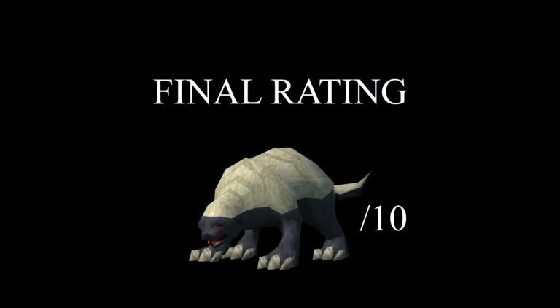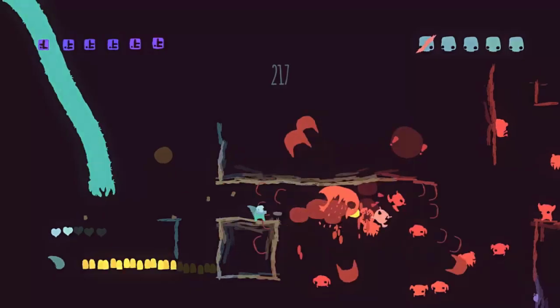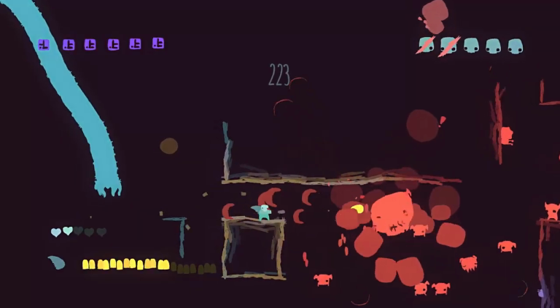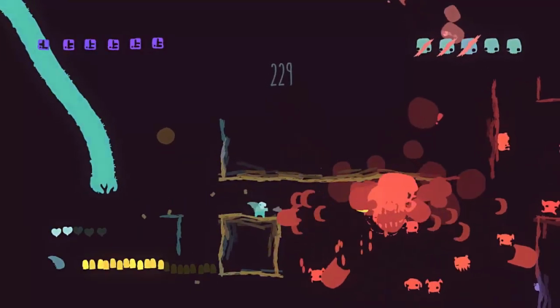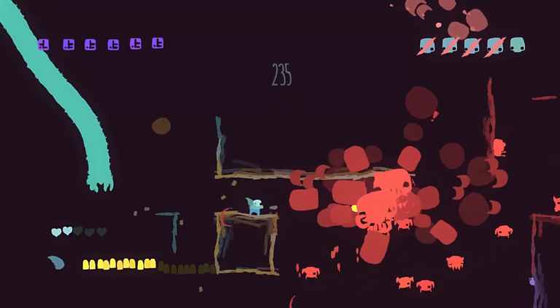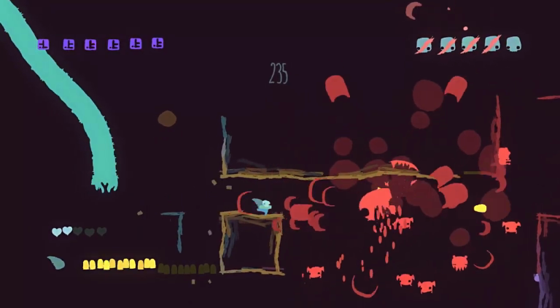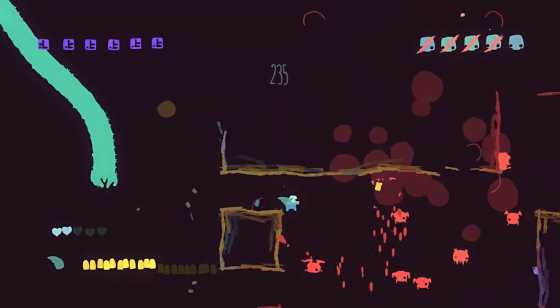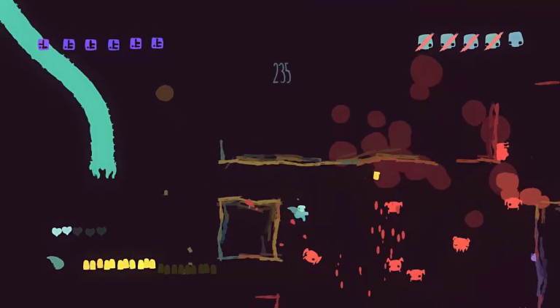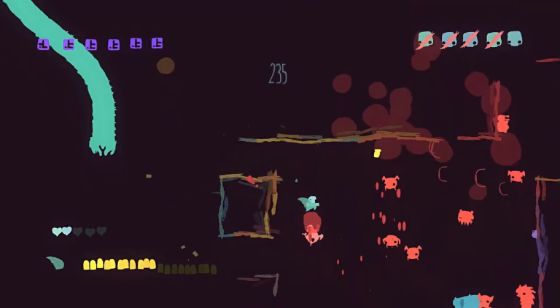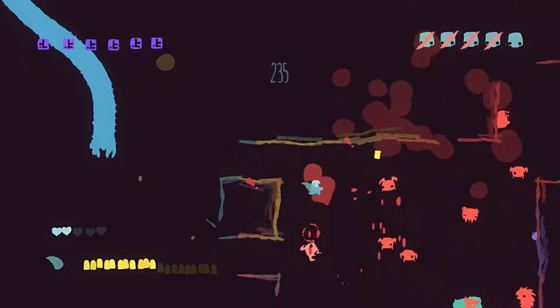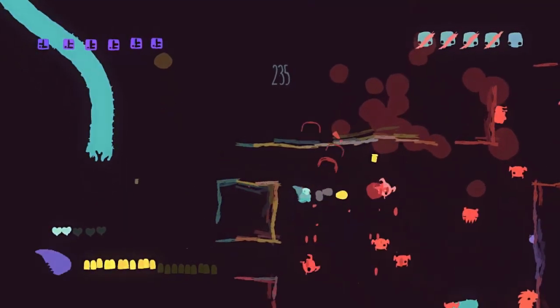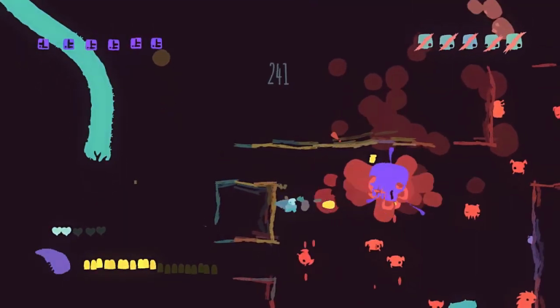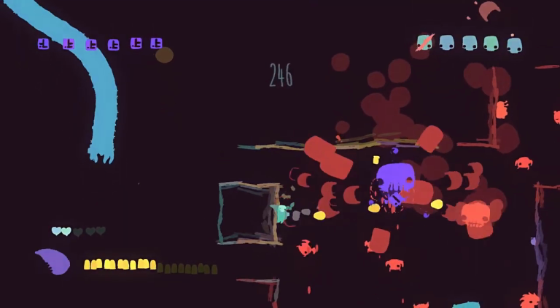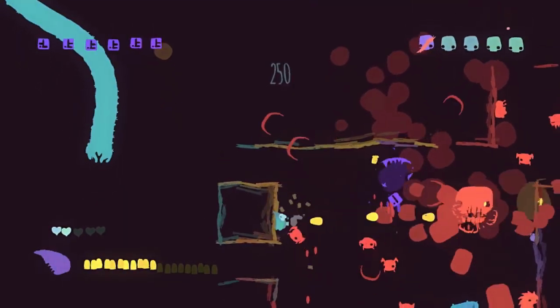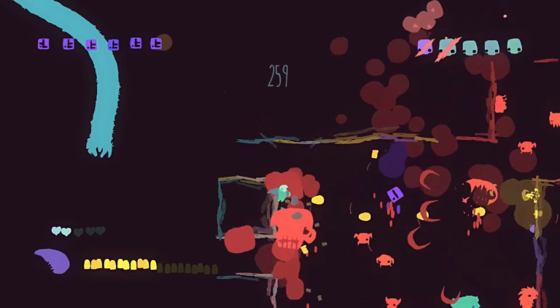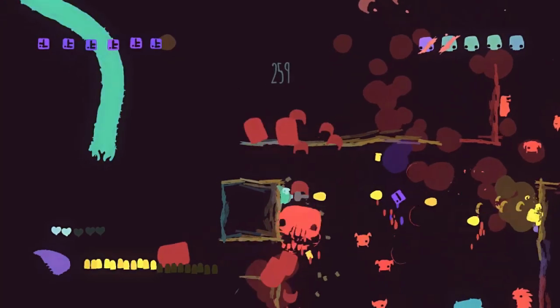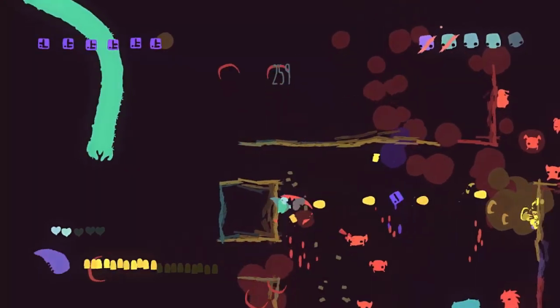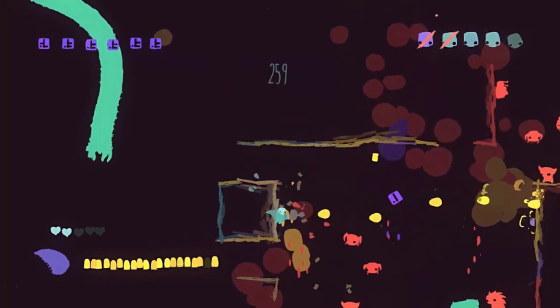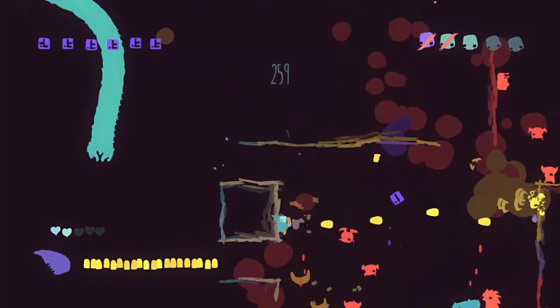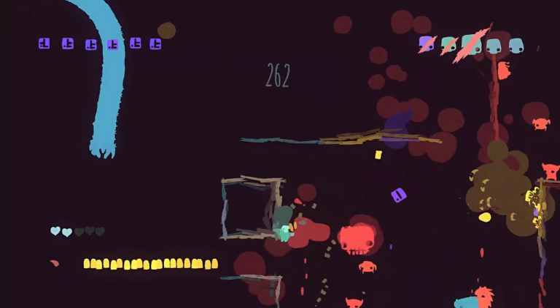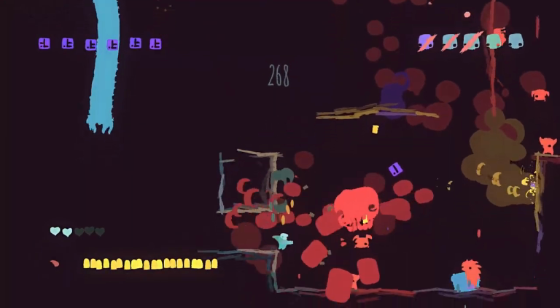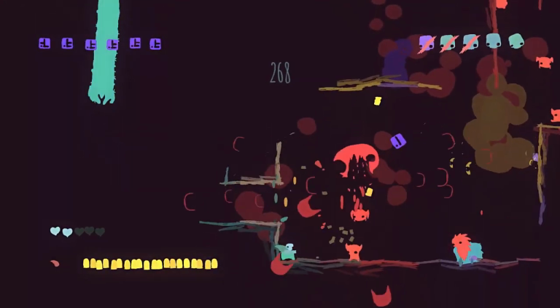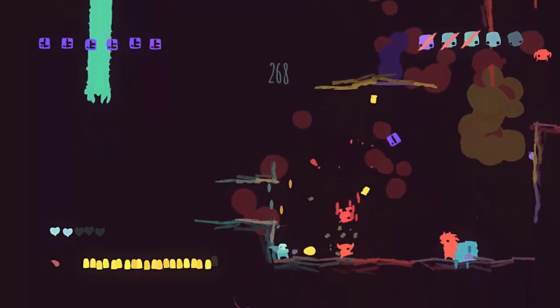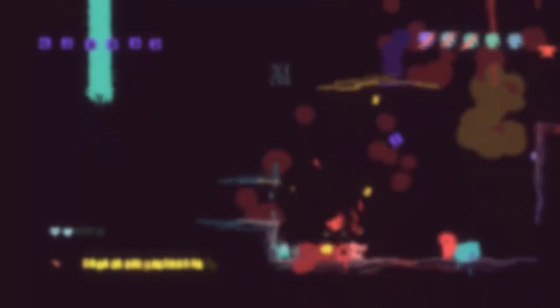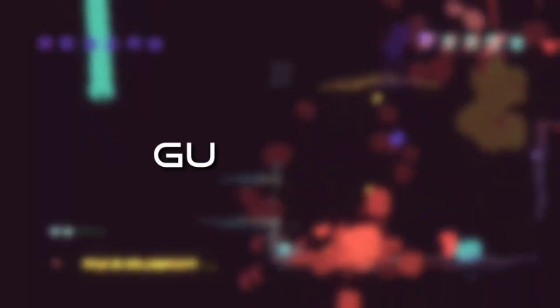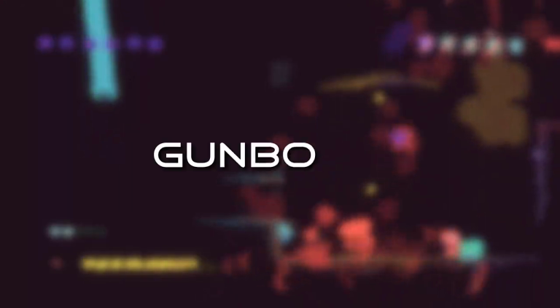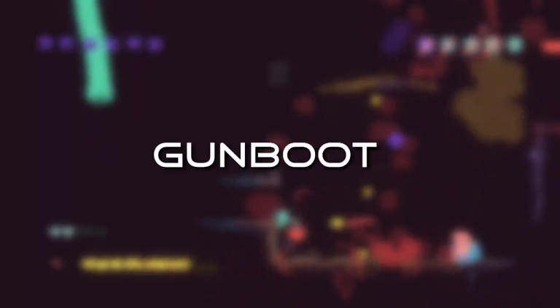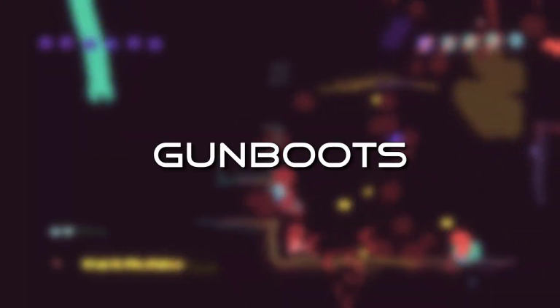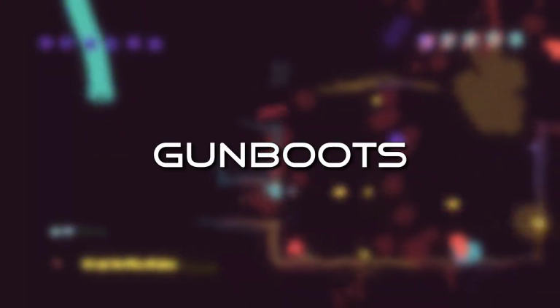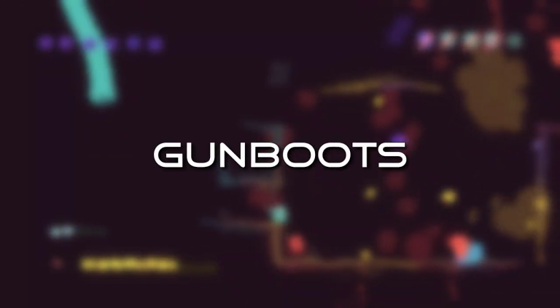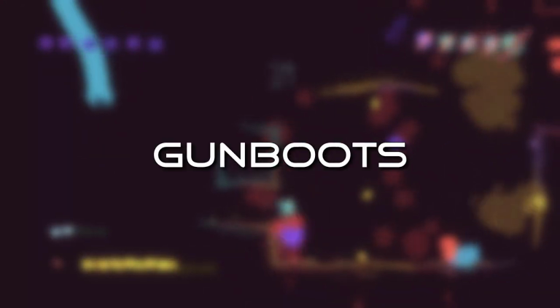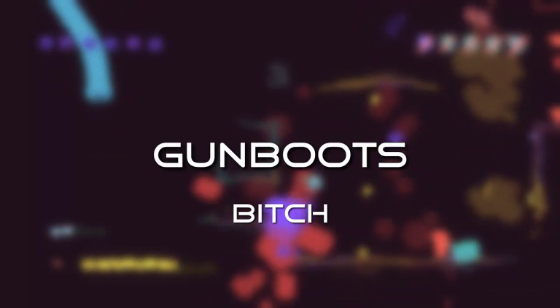And speaking of underground murder, all you really need to know about Downwell is two simple words: gun boots. Bitch.